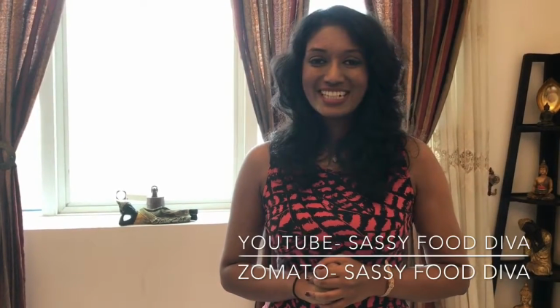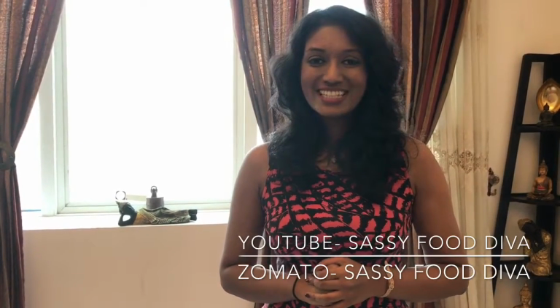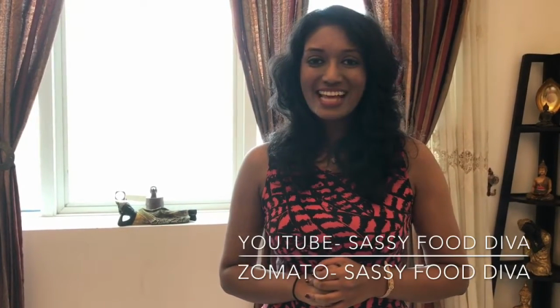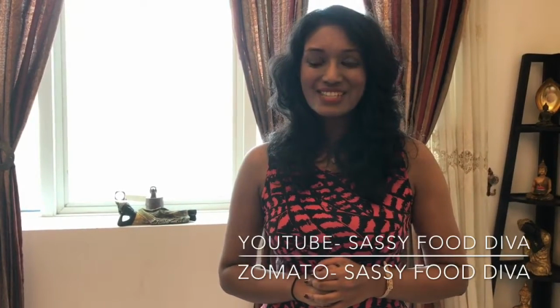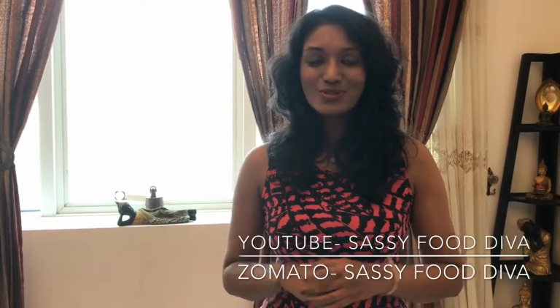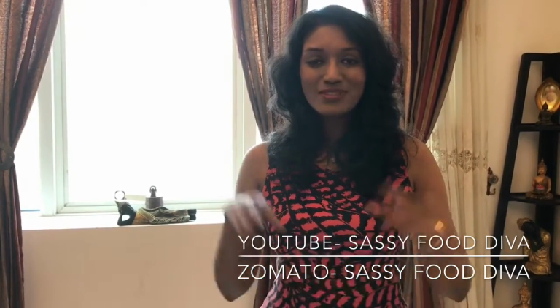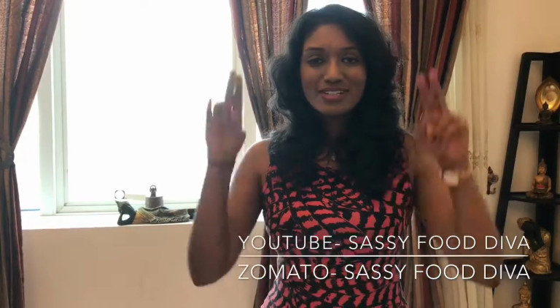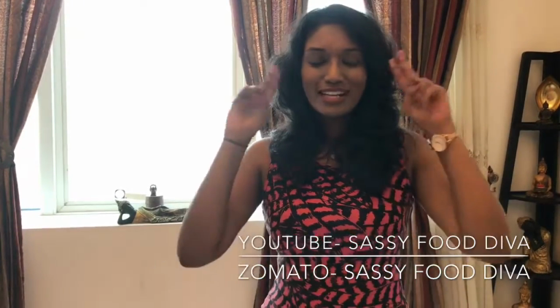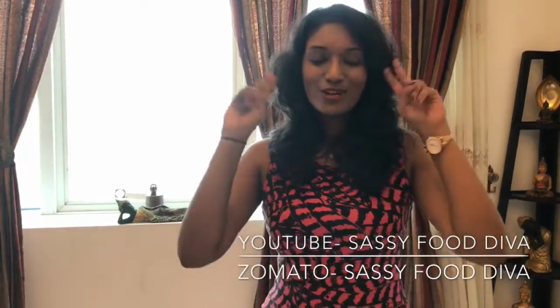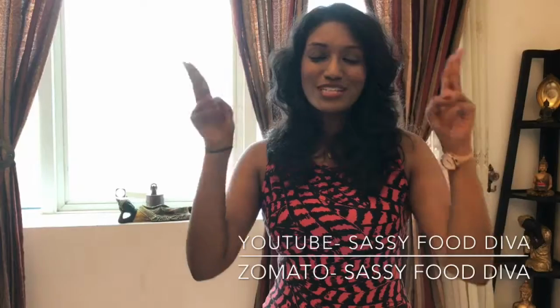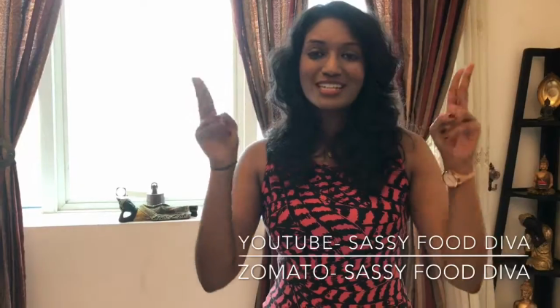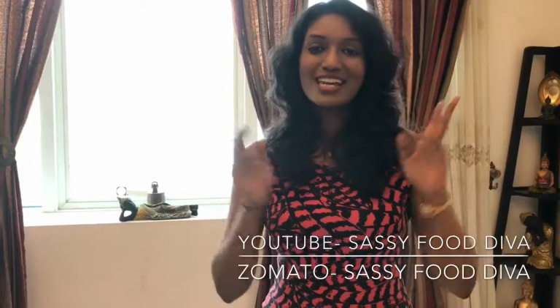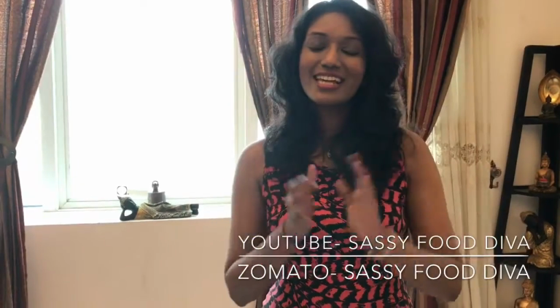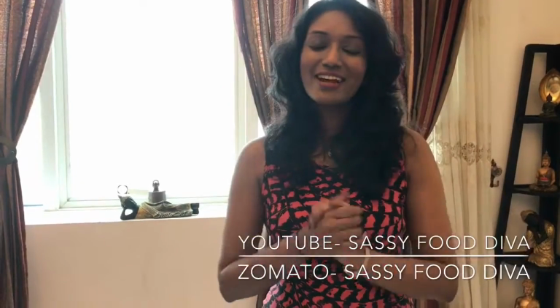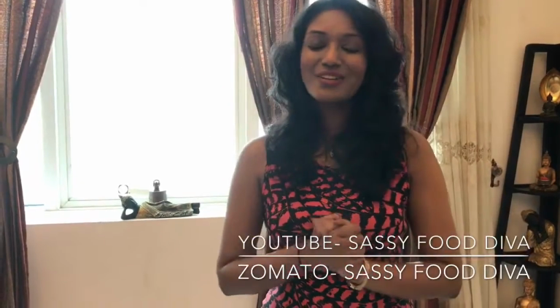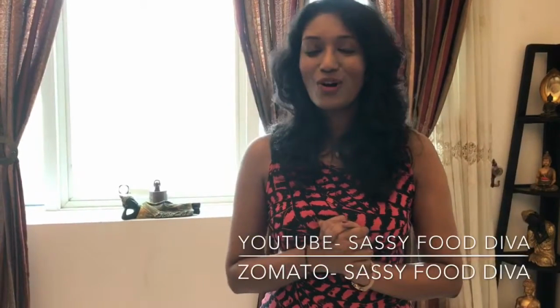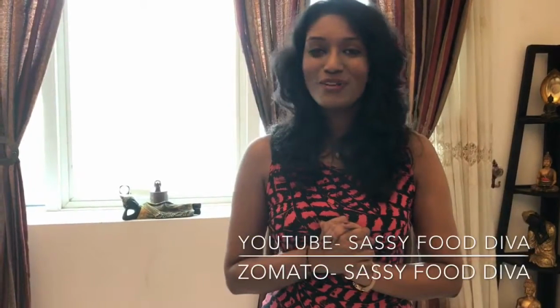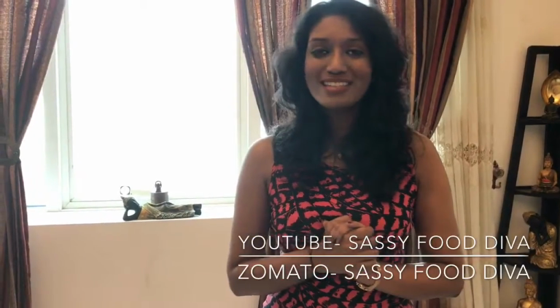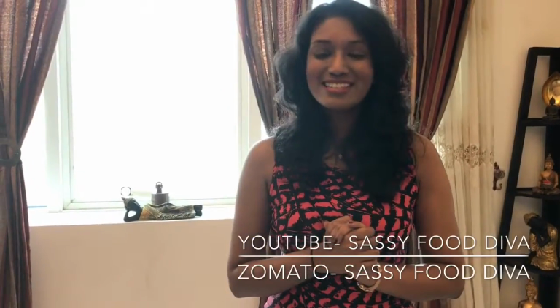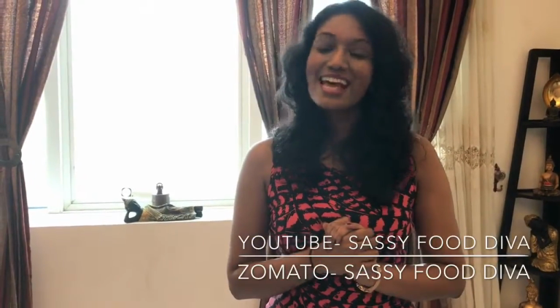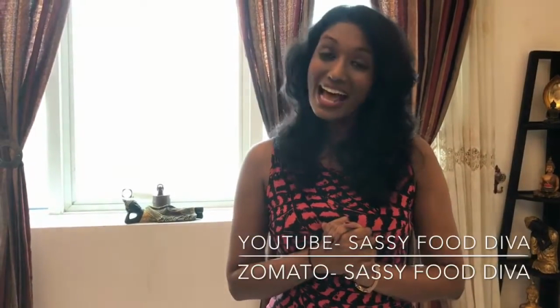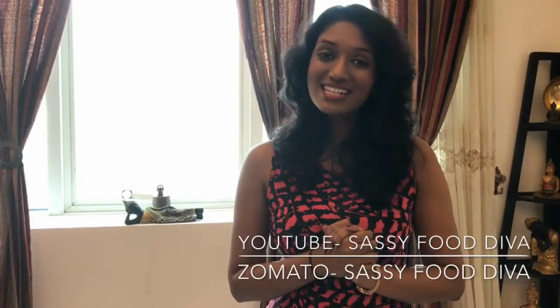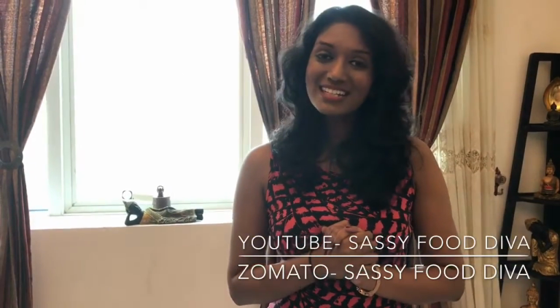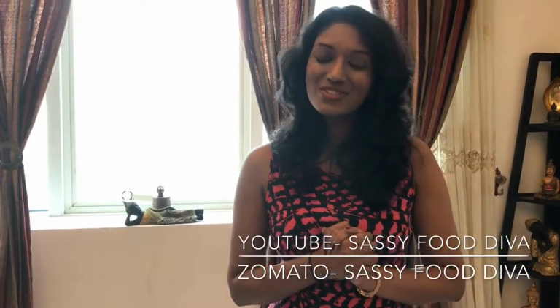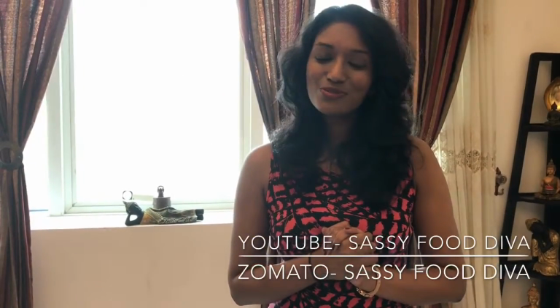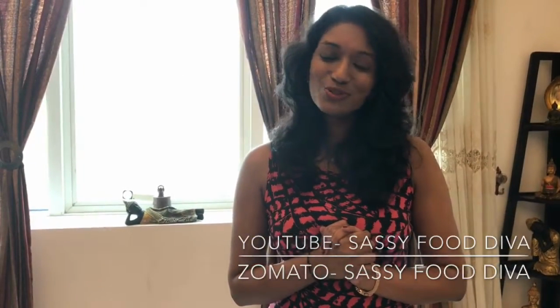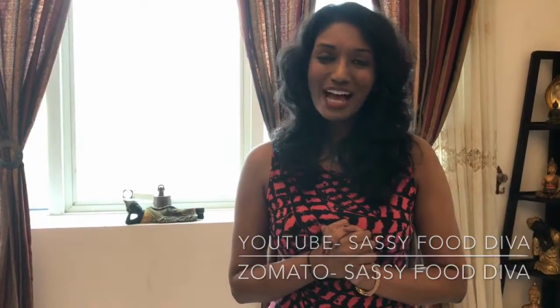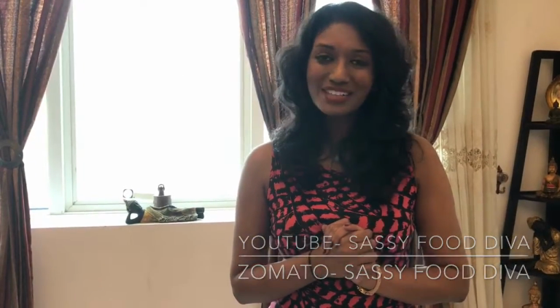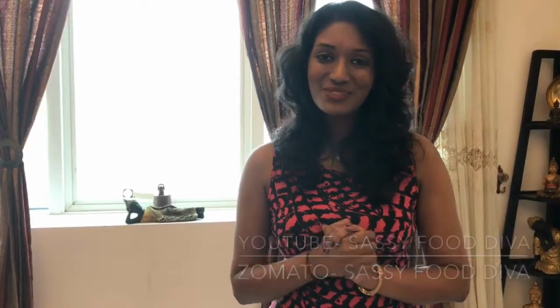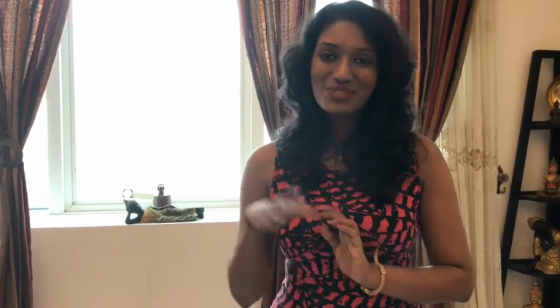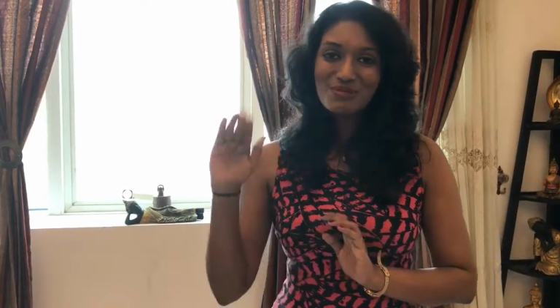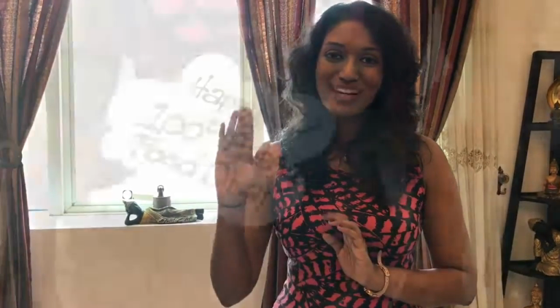Here's the Sassy Food Diva signing off saying: take care, God bless. Until the next review, adios, bye-bye!